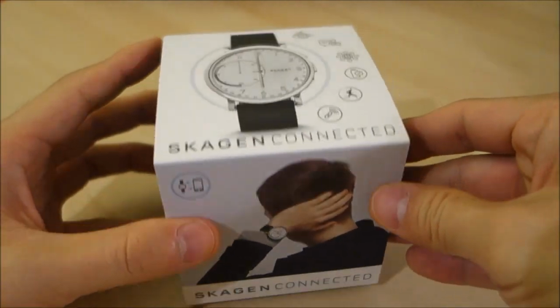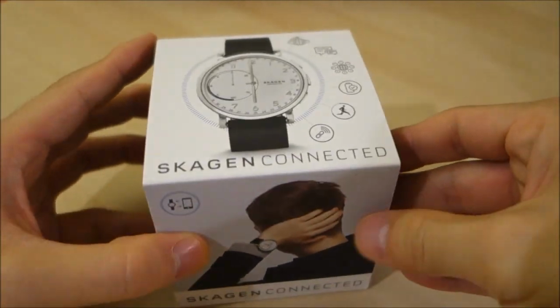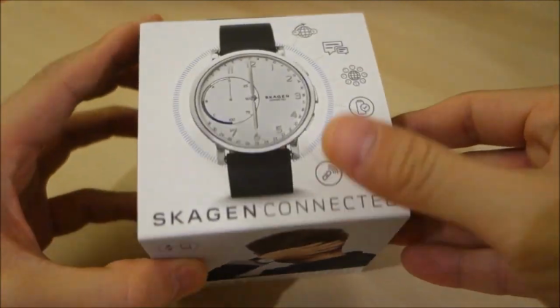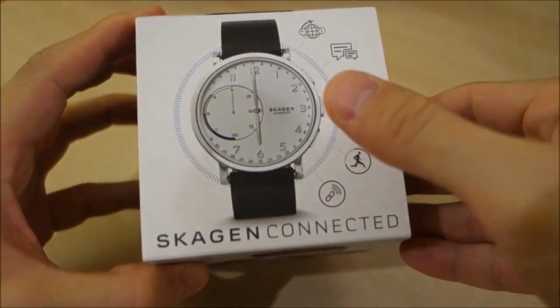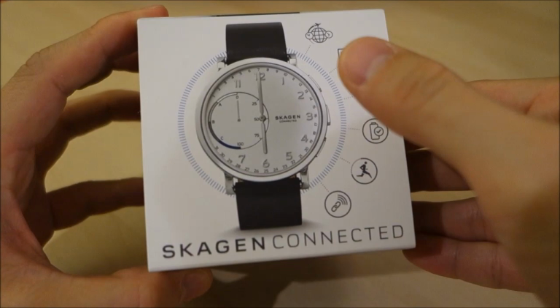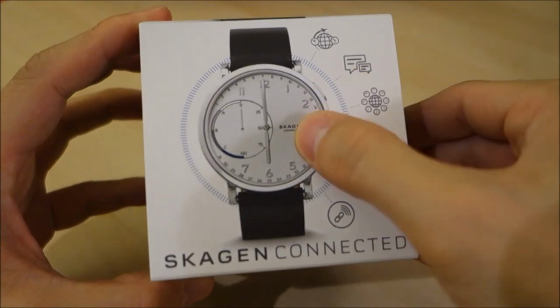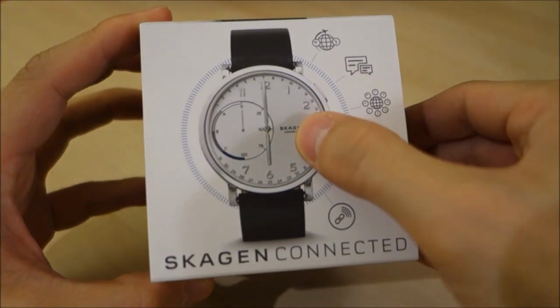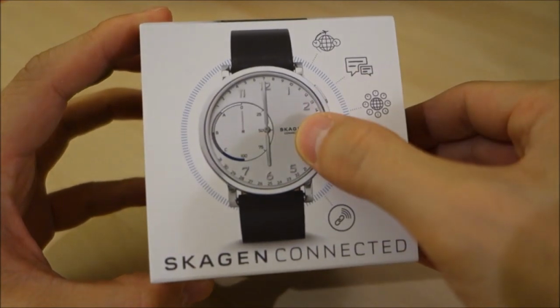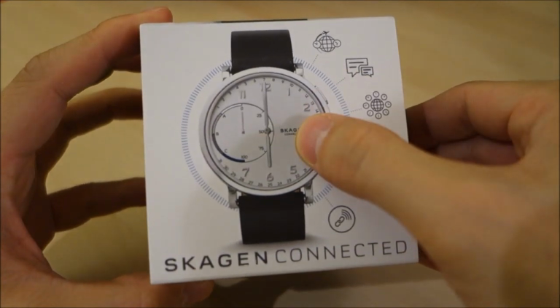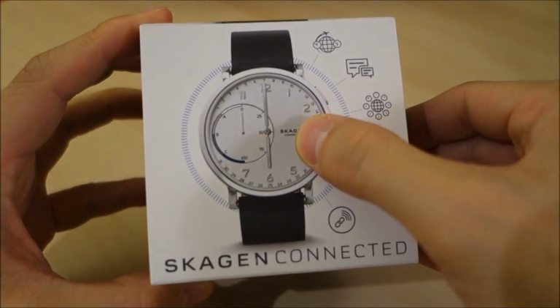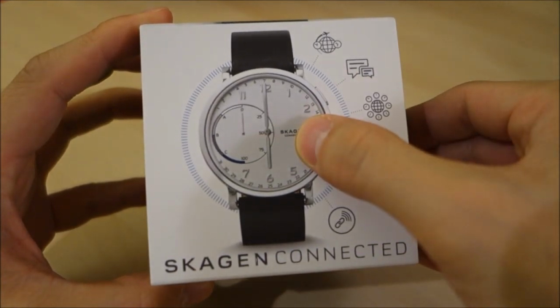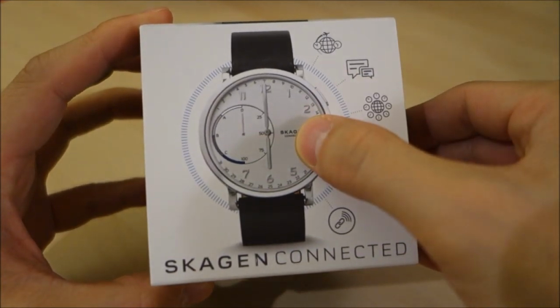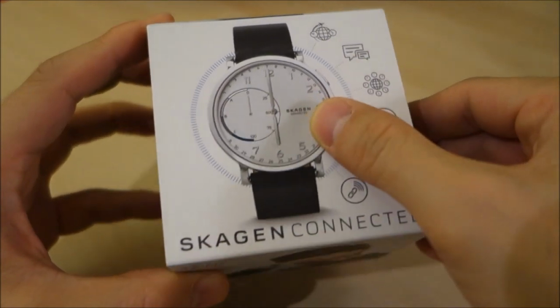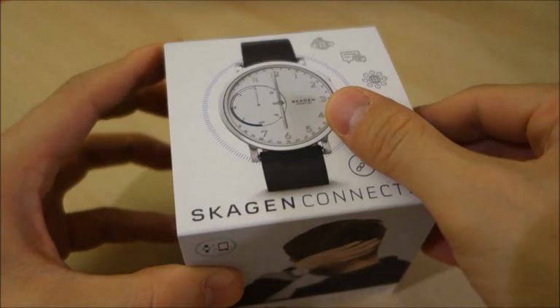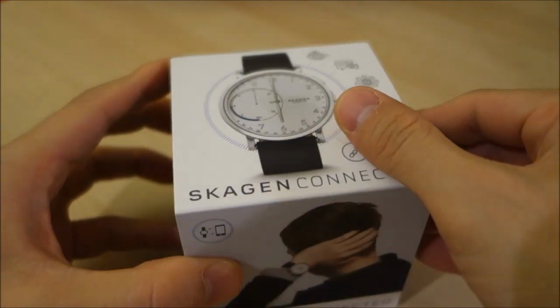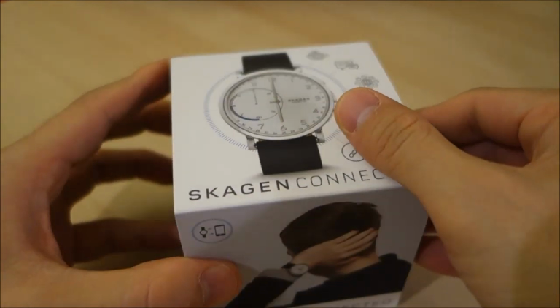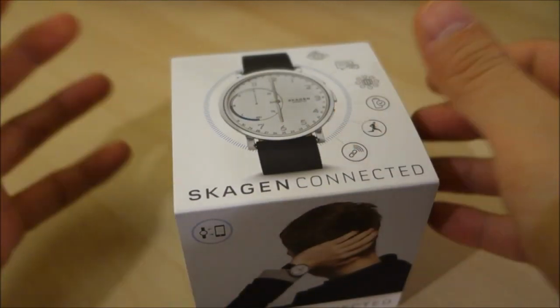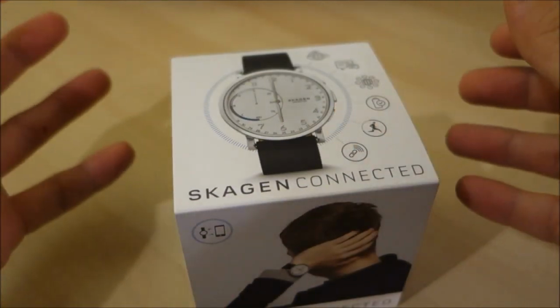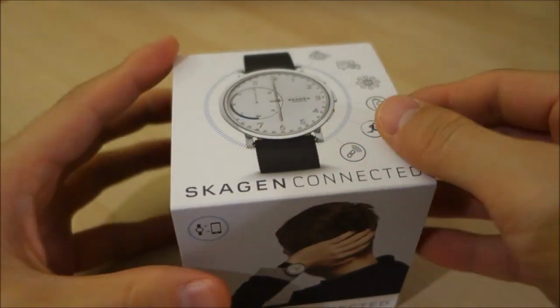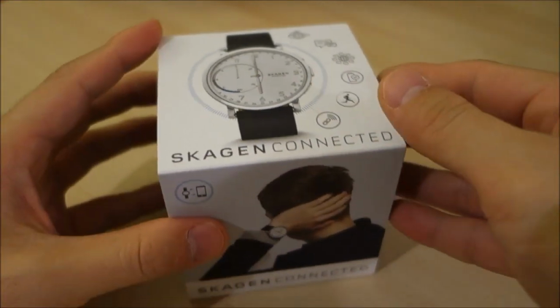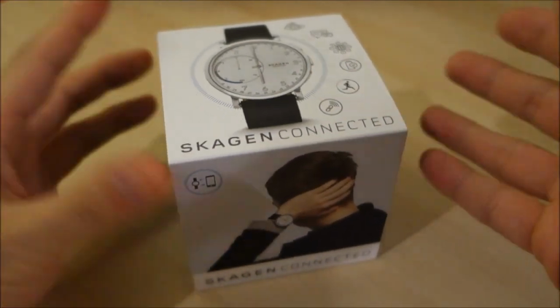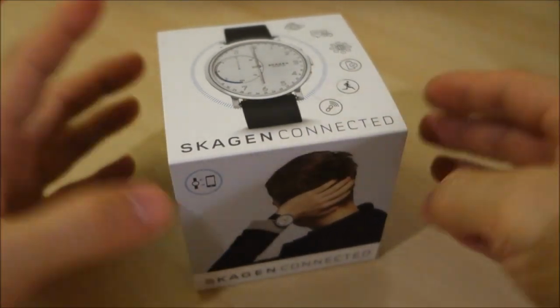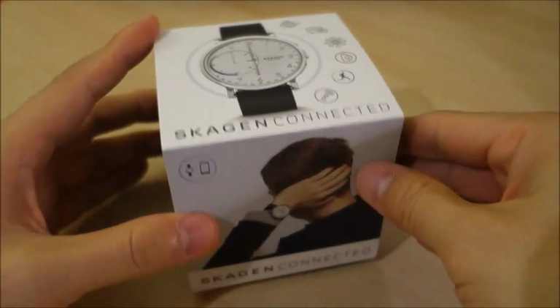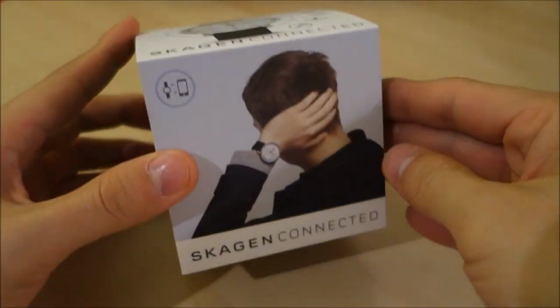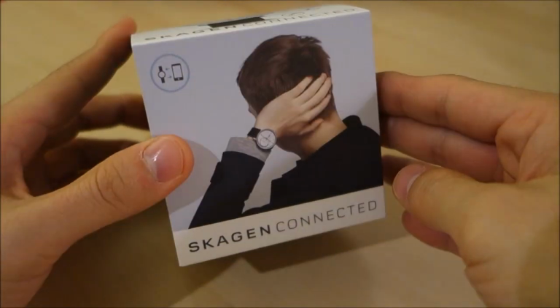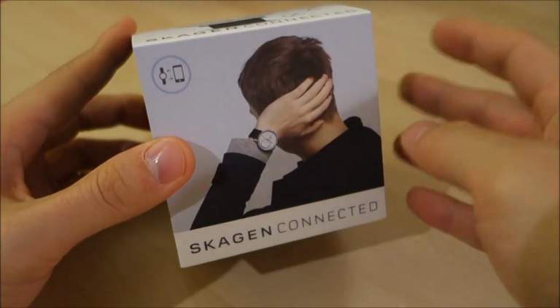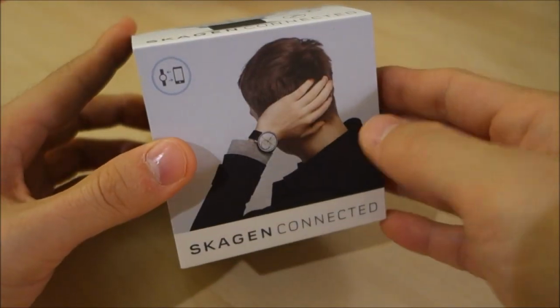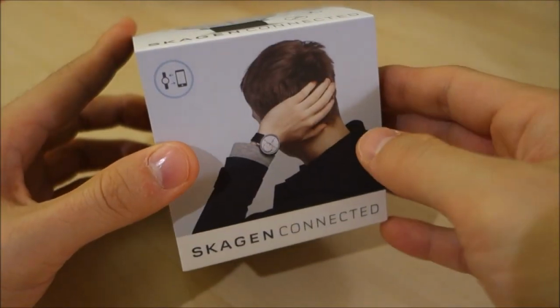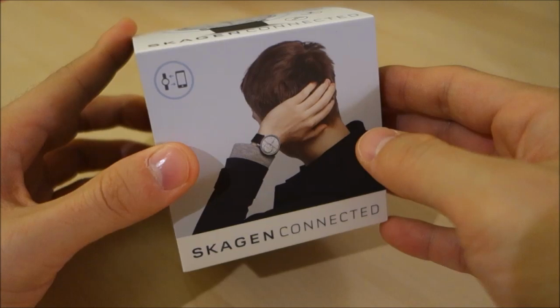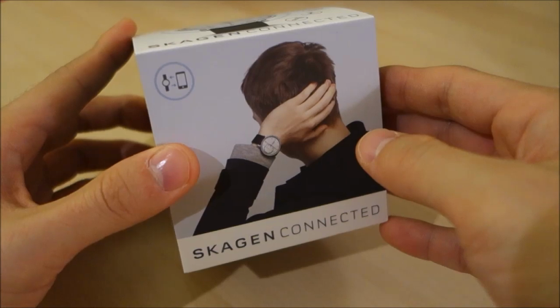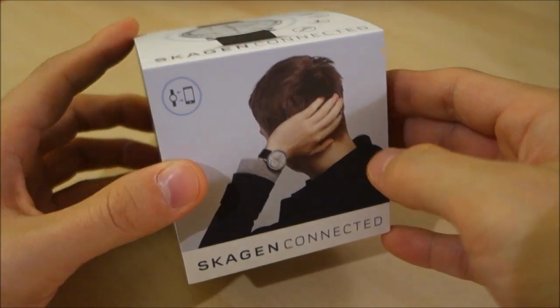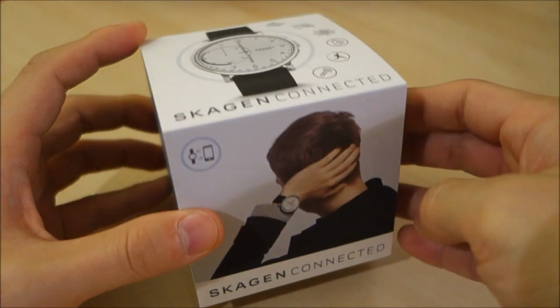You can see there's an analog display here and there is not going to be a touchscreen on this particular model.